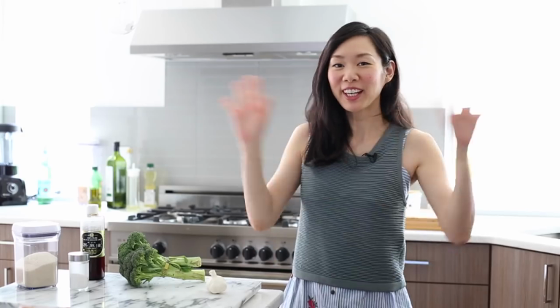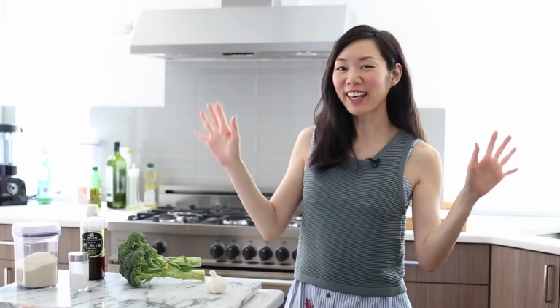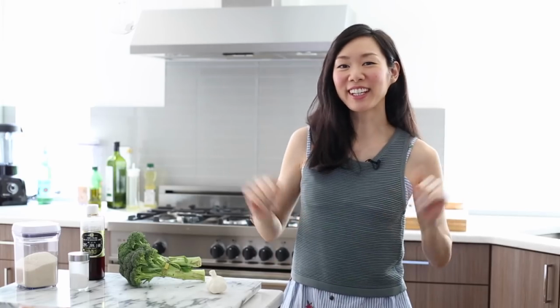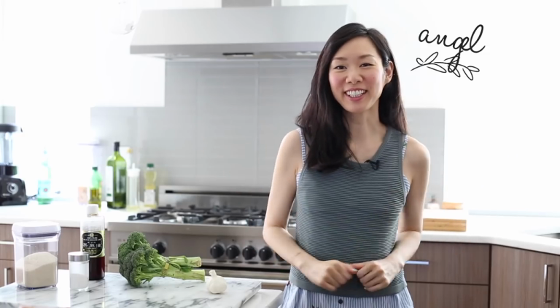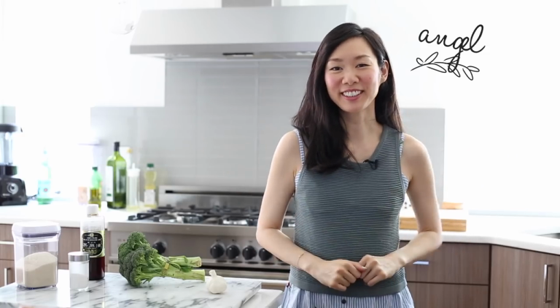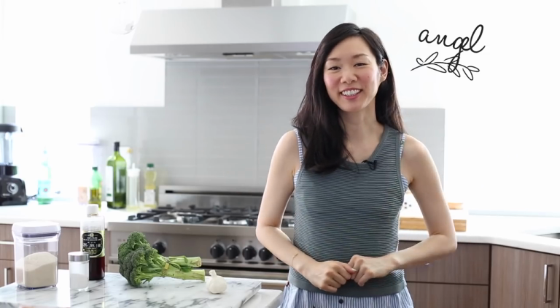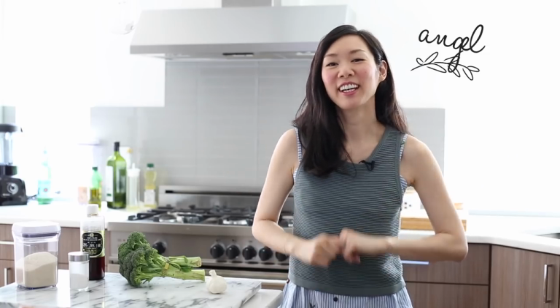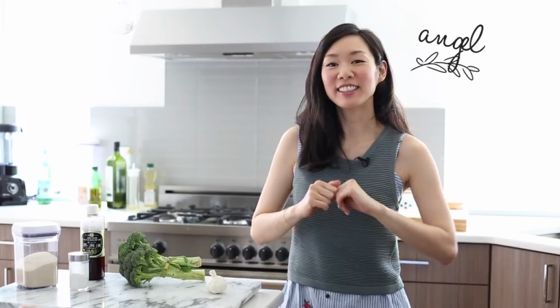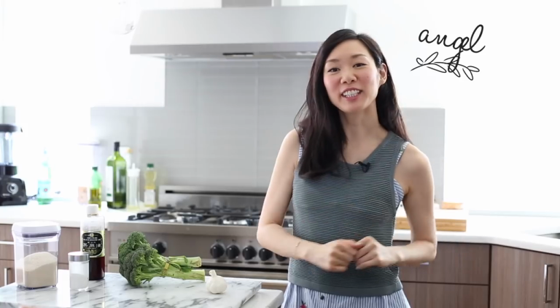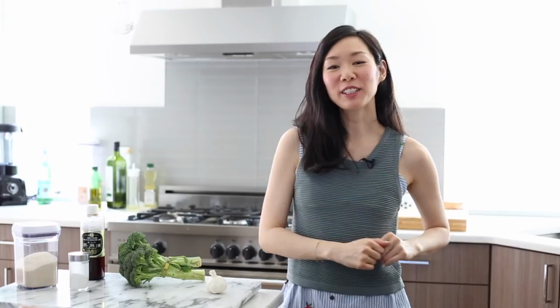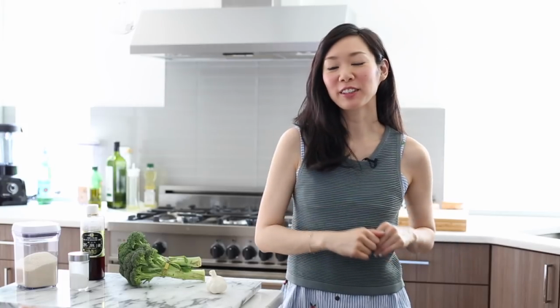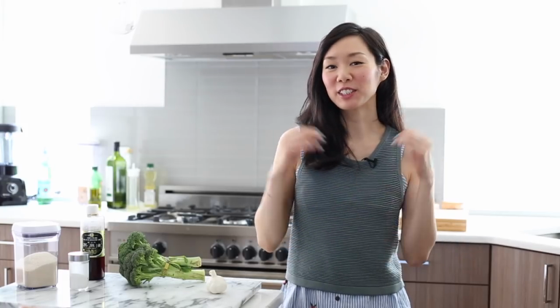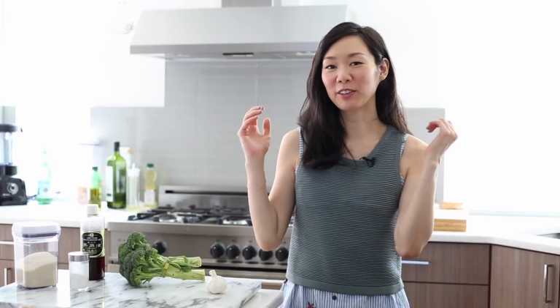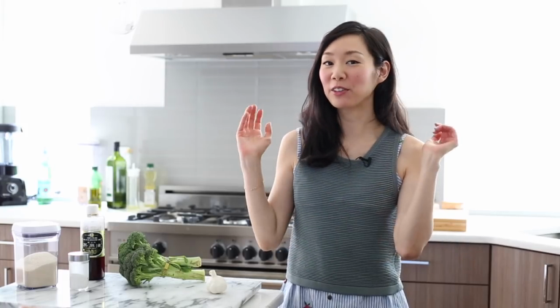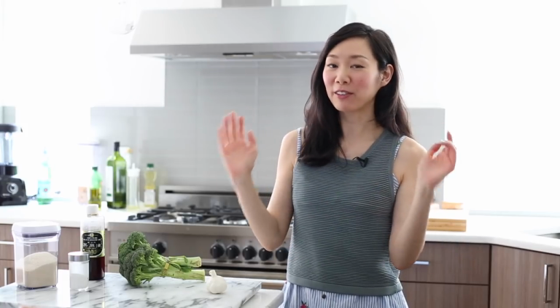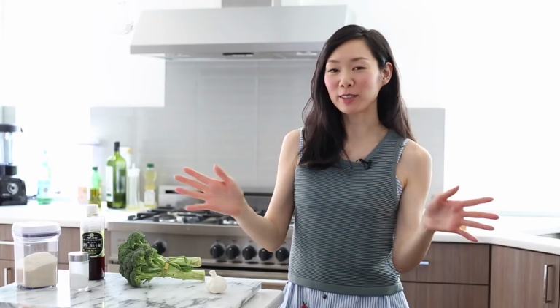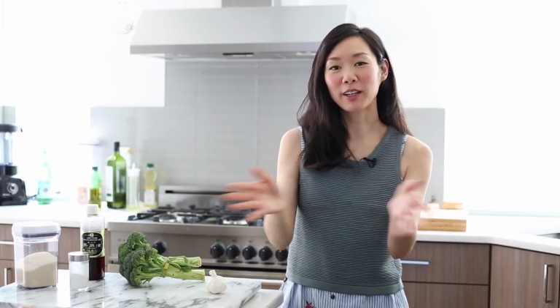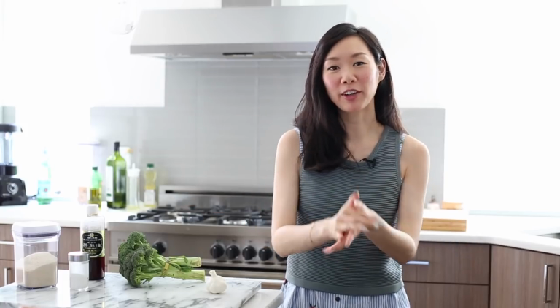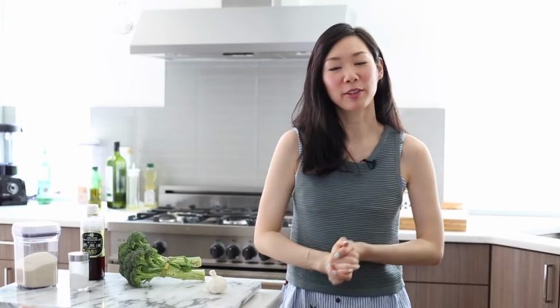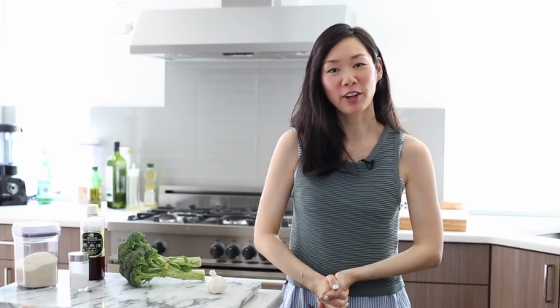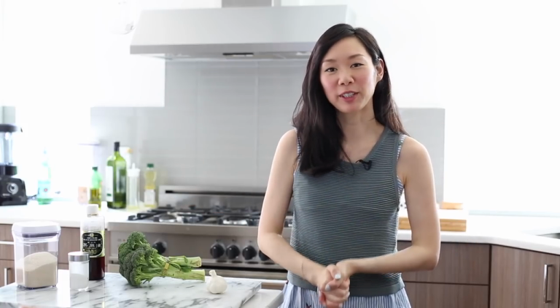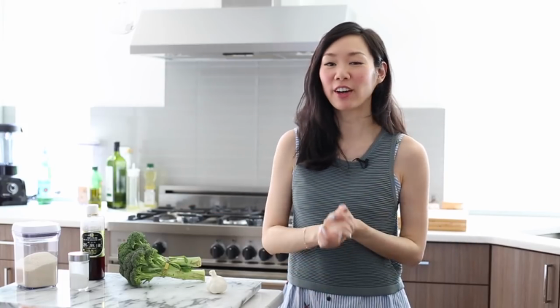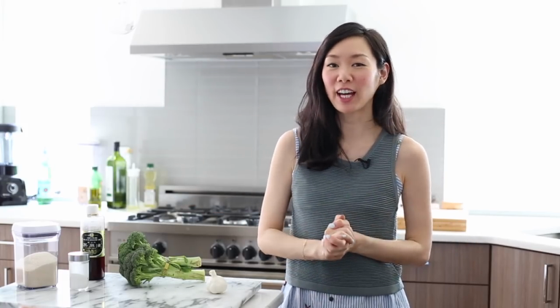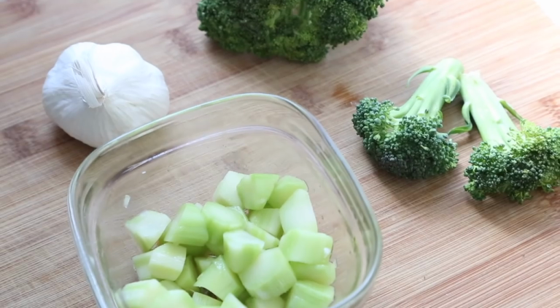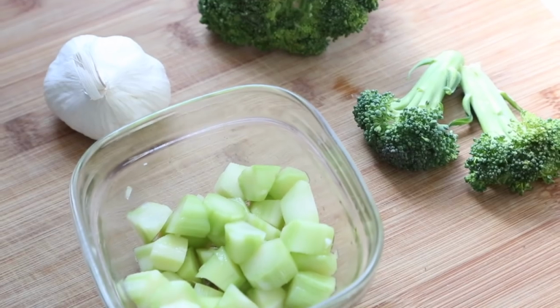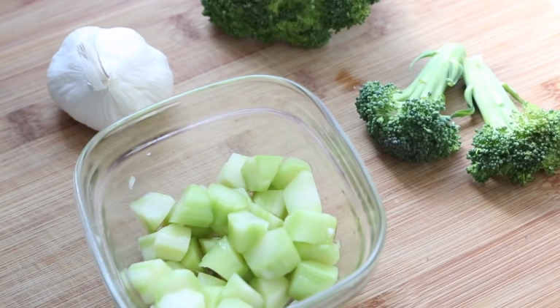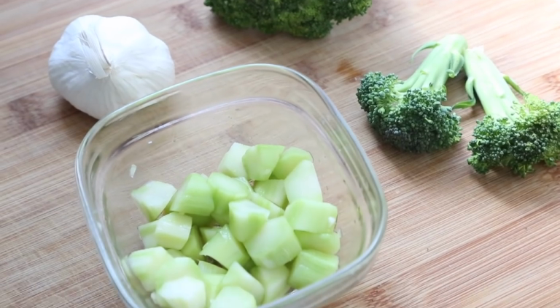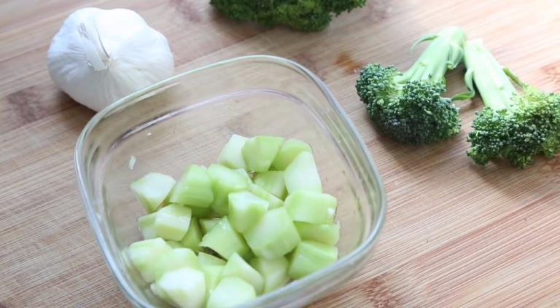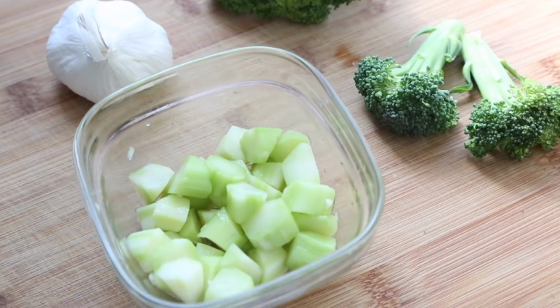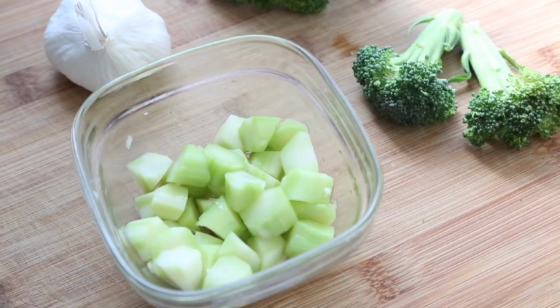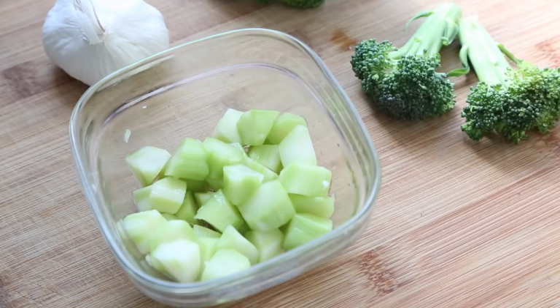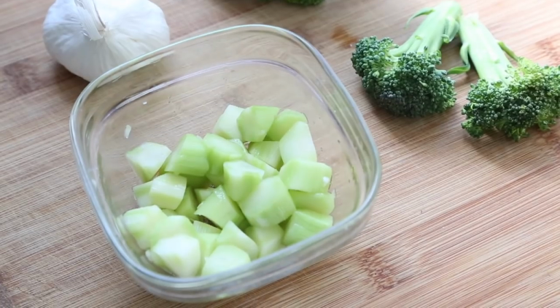Hey guys, Angel here. In today's video I'm going to share with you a recipe that my grandmother taught me on how to make an Asian broccoli stem salad.